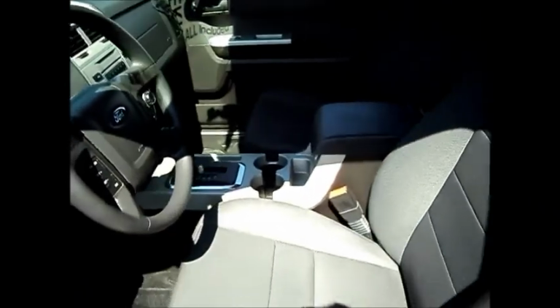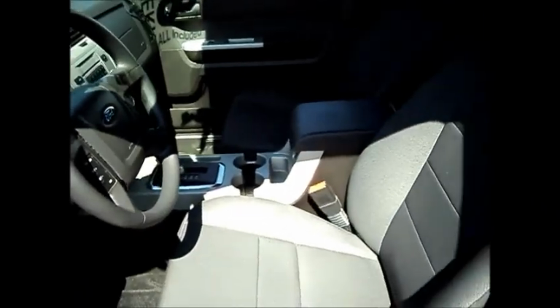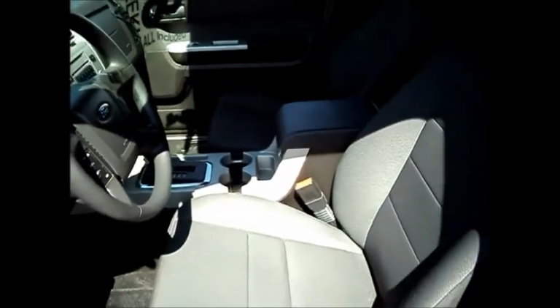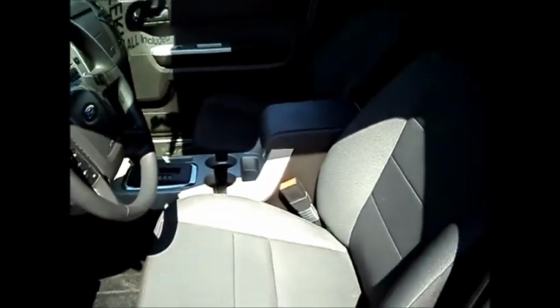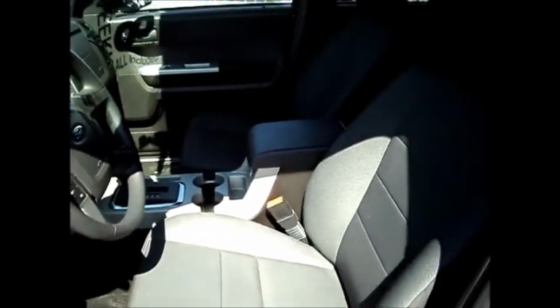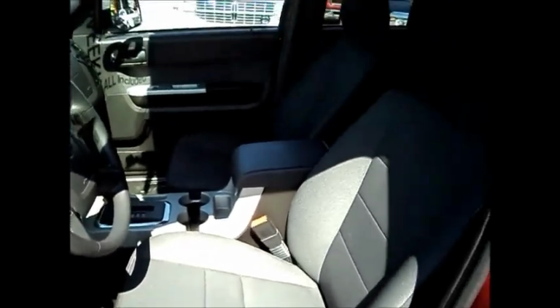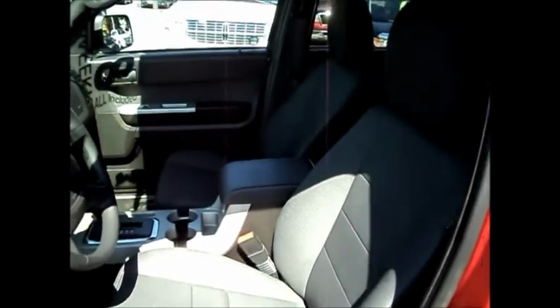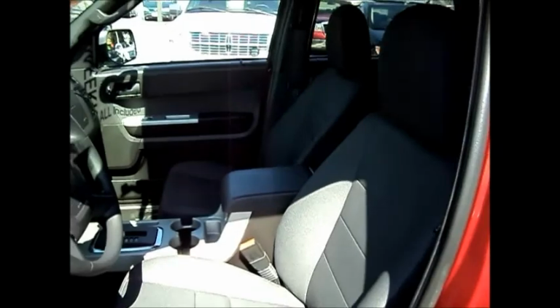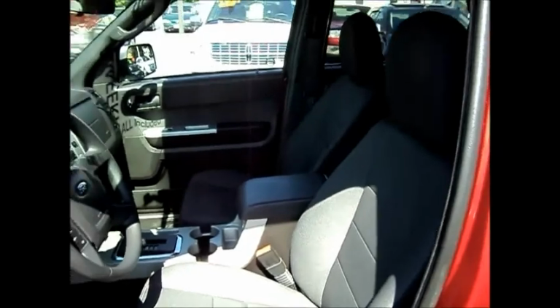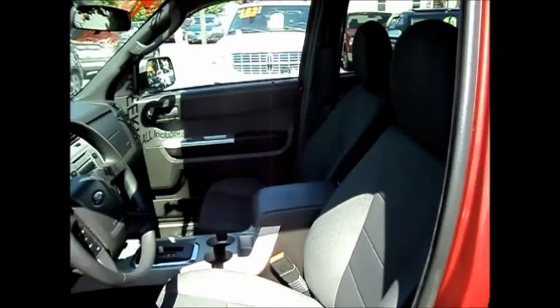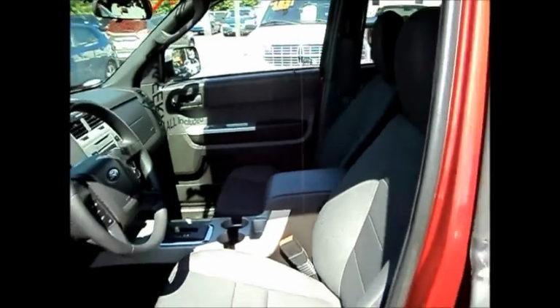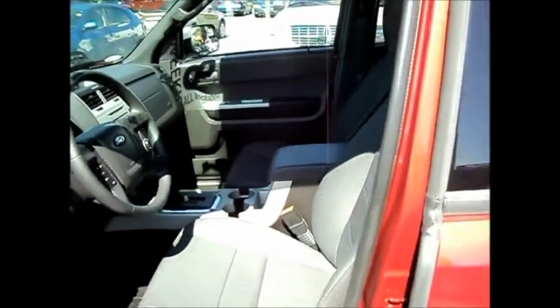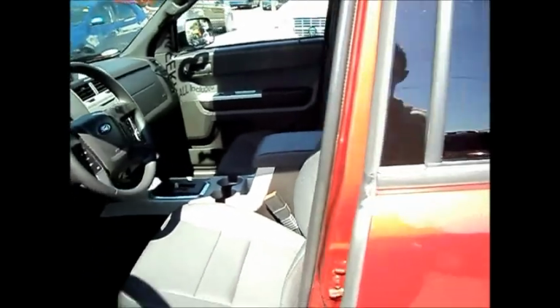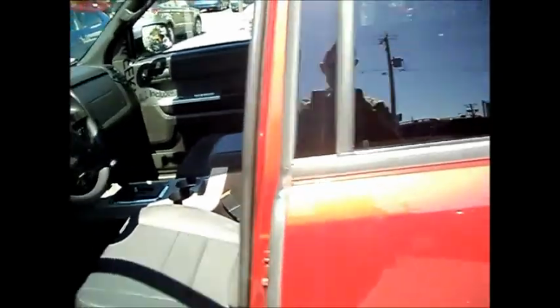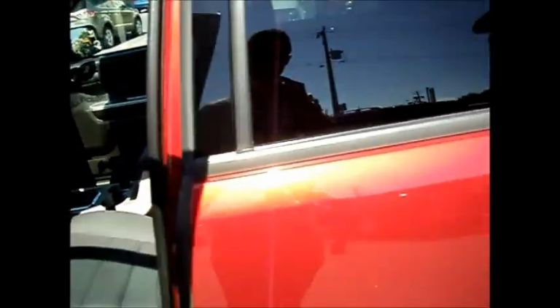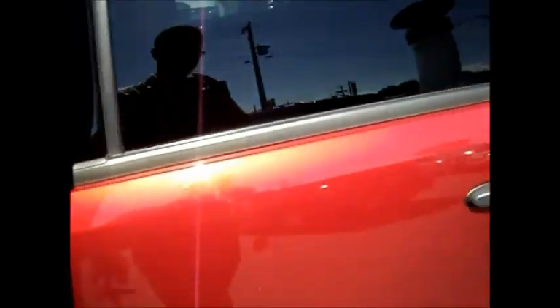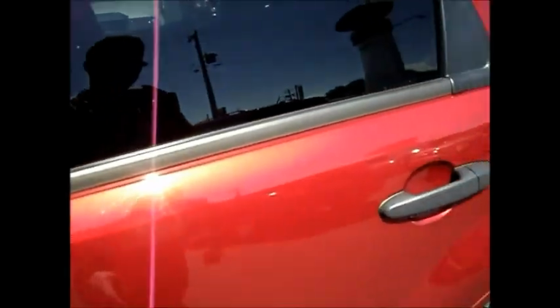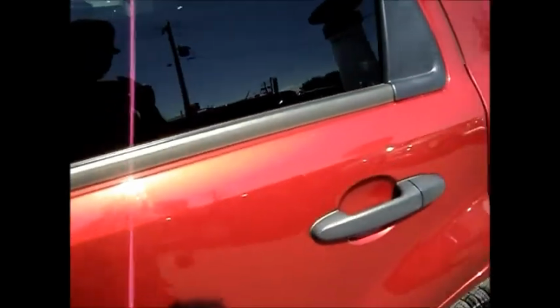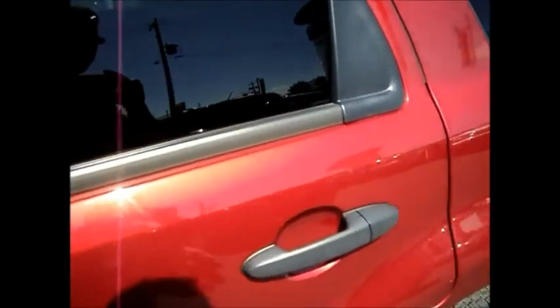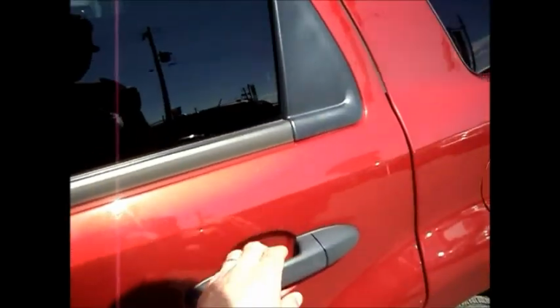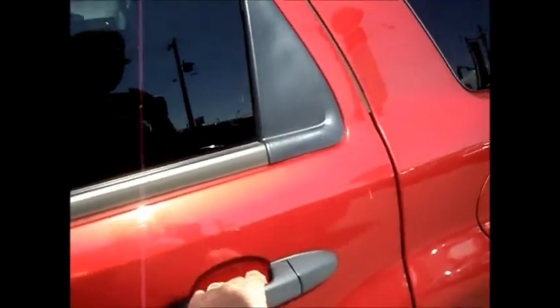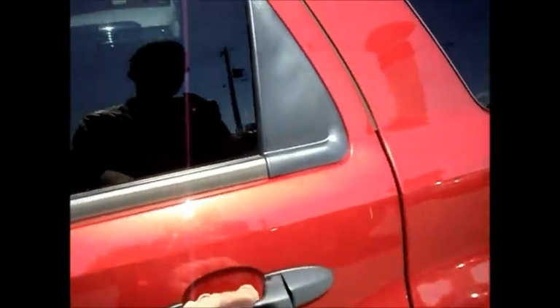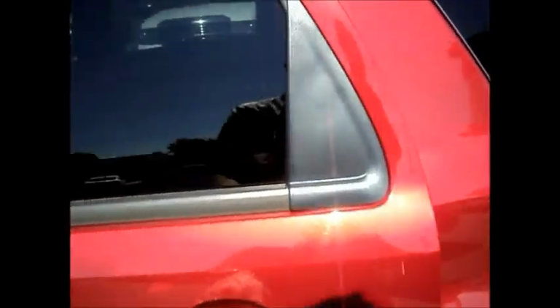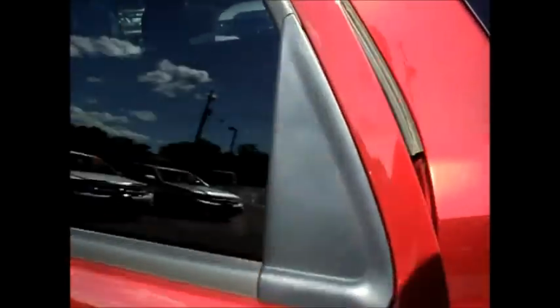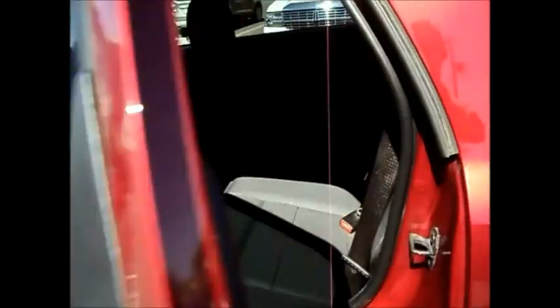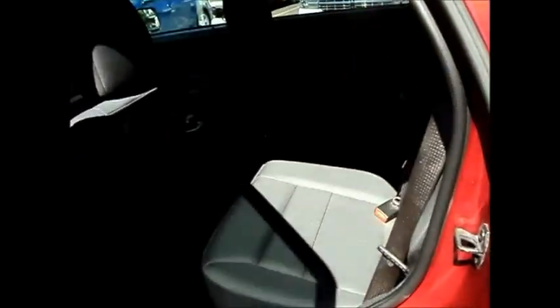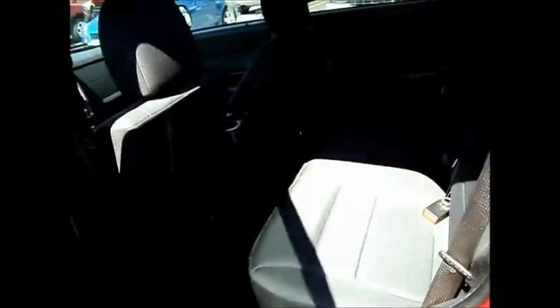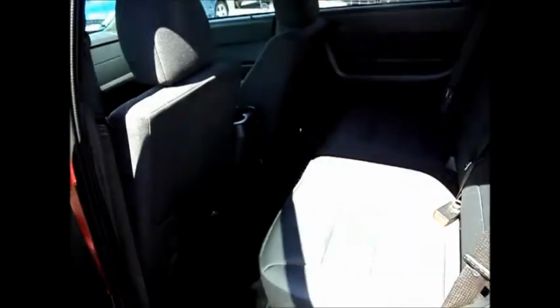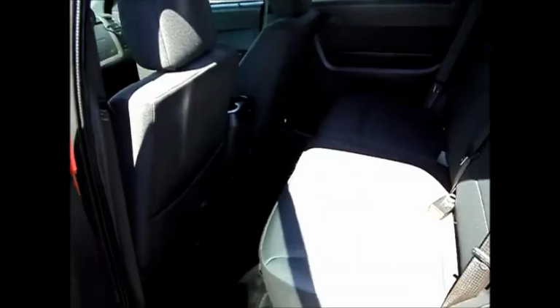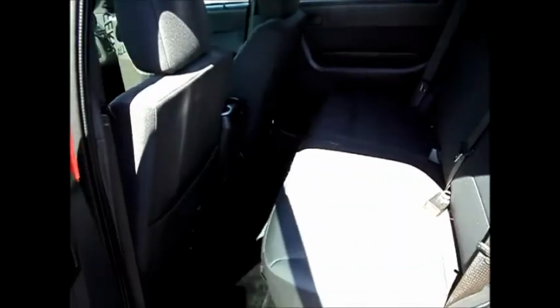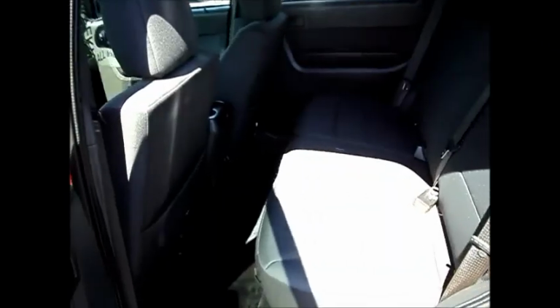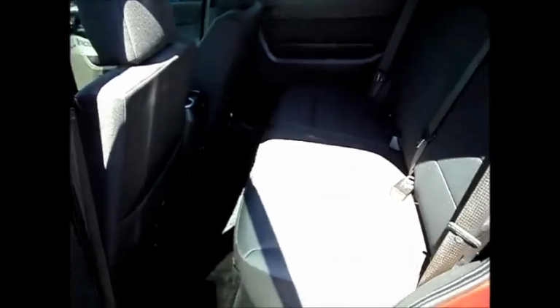Console in the middle. It's a five passenger with lots of room in the back.